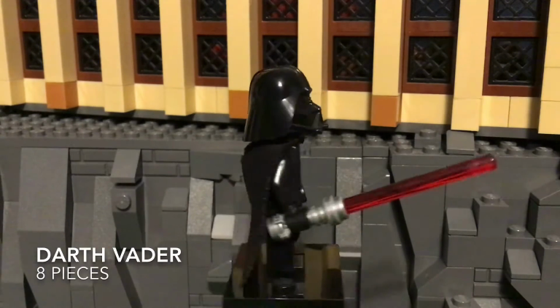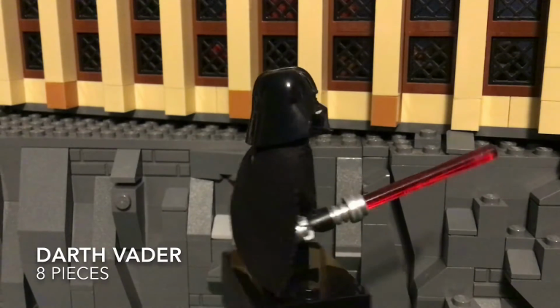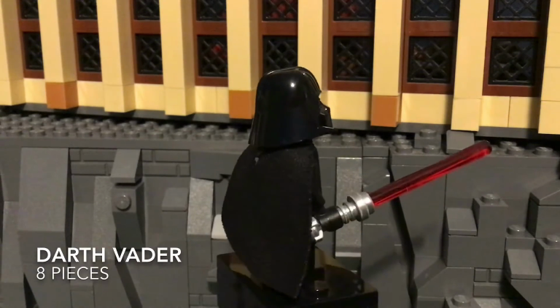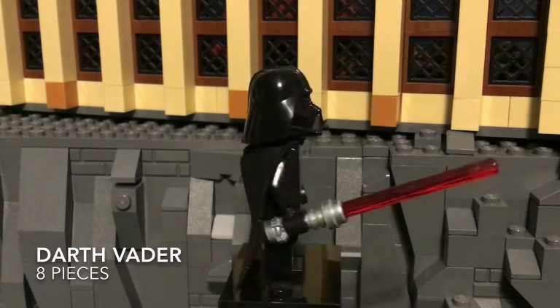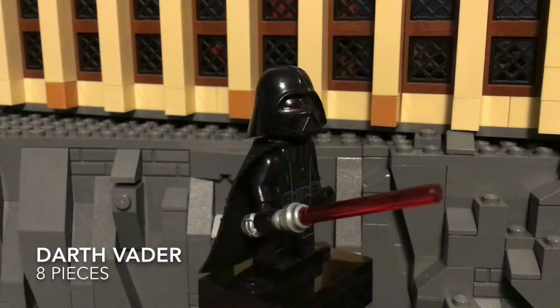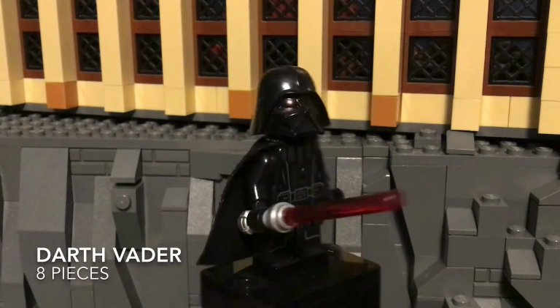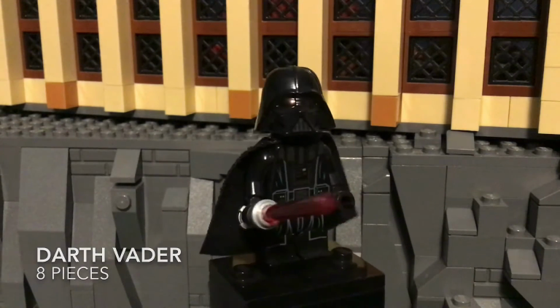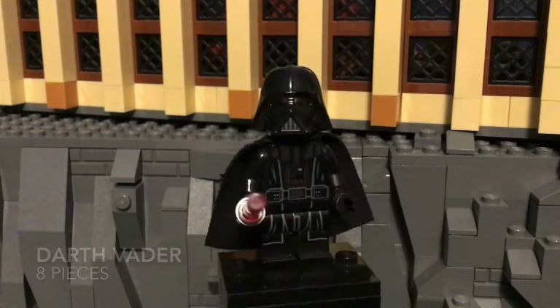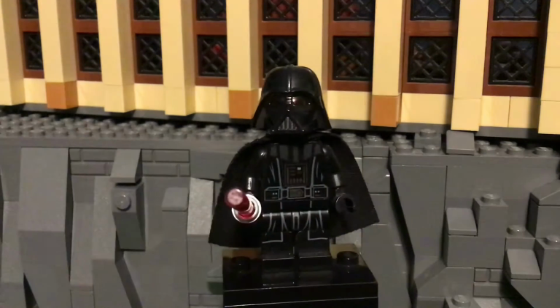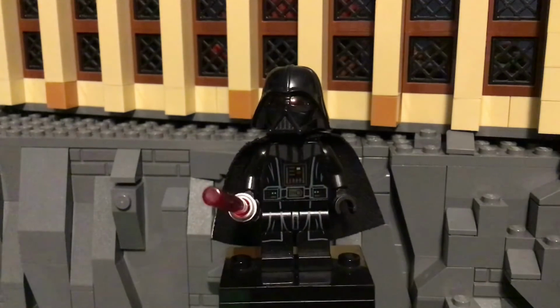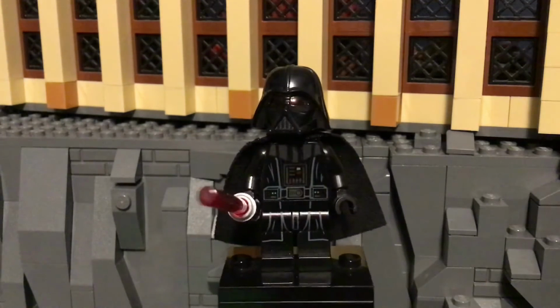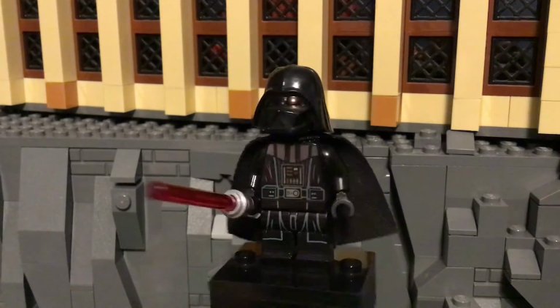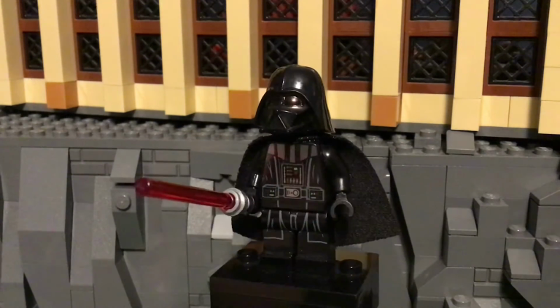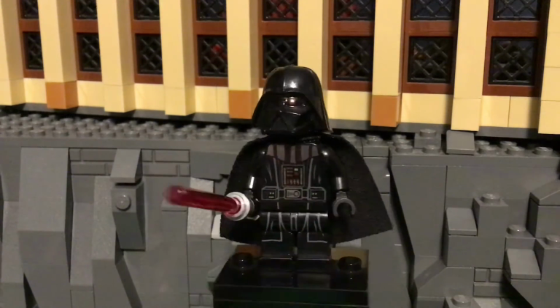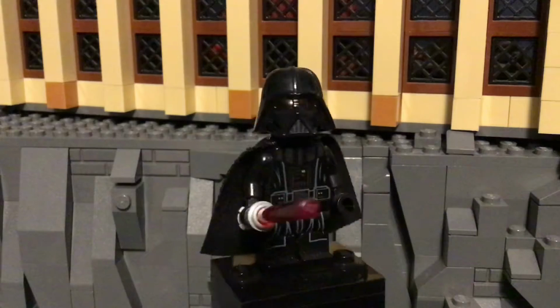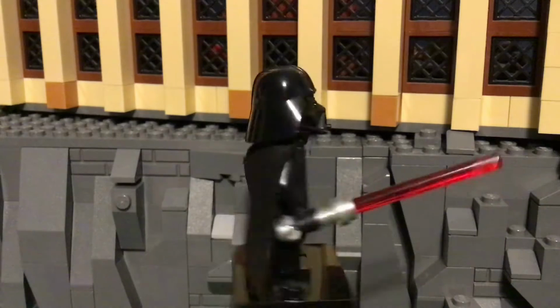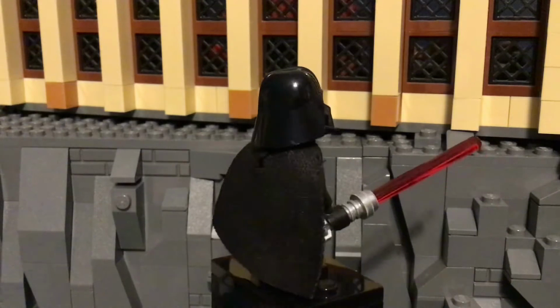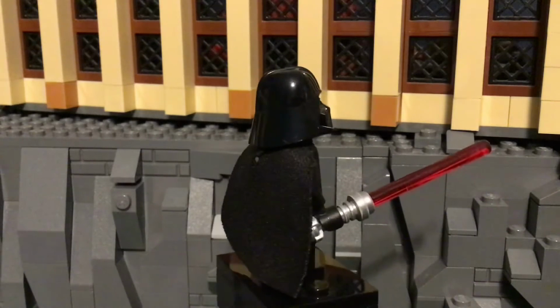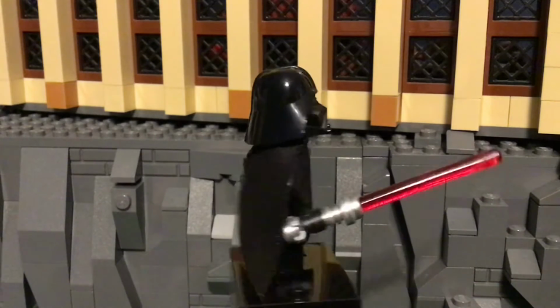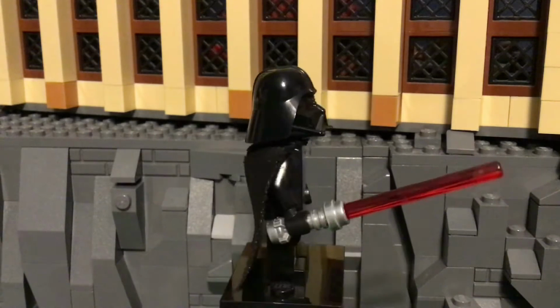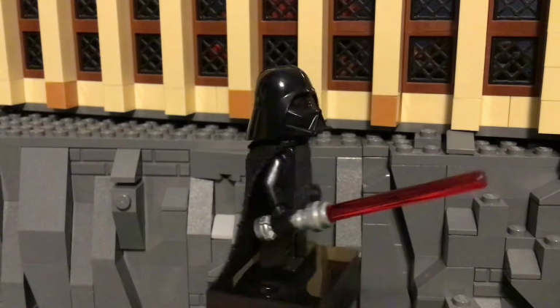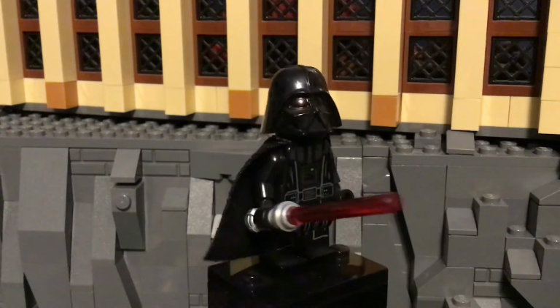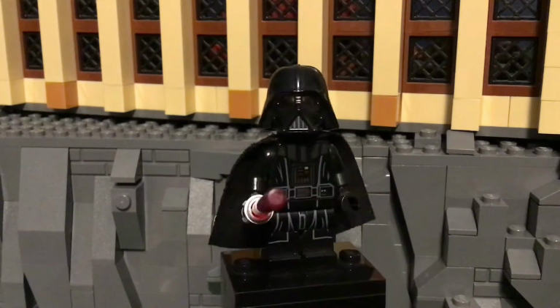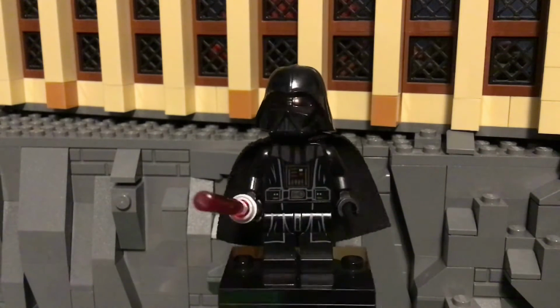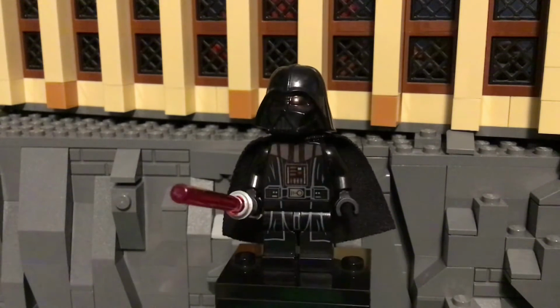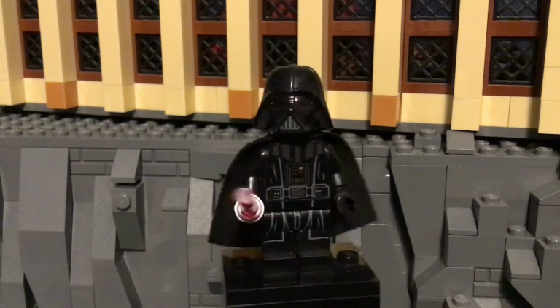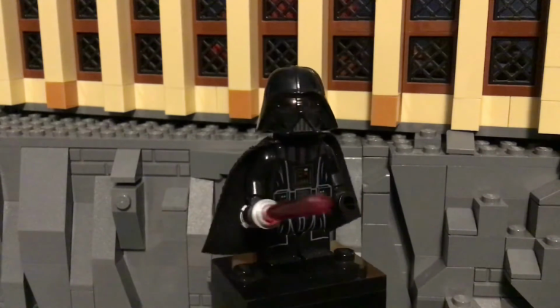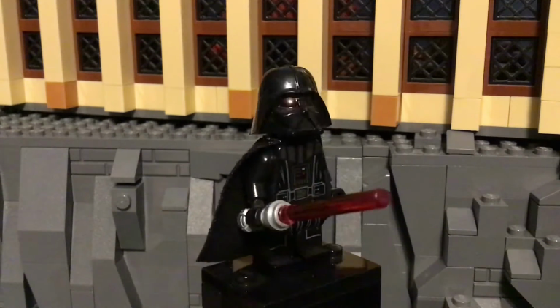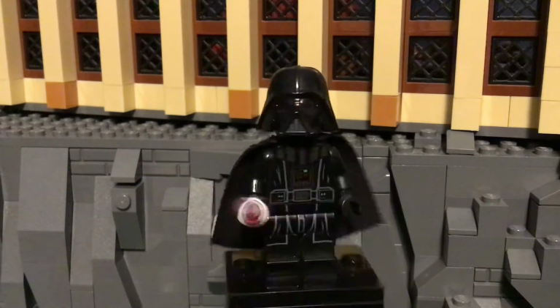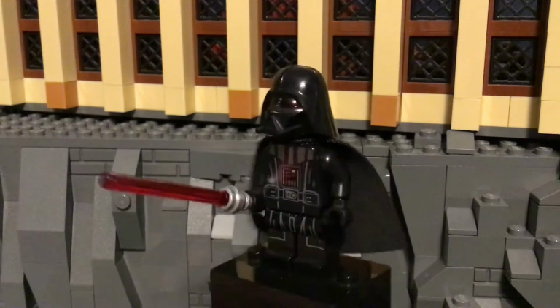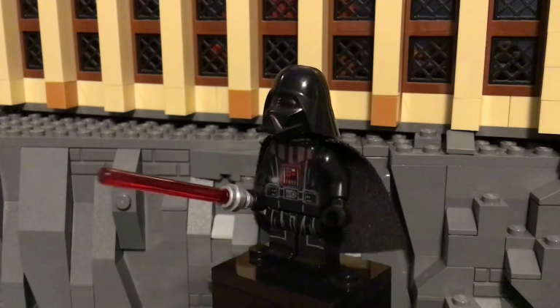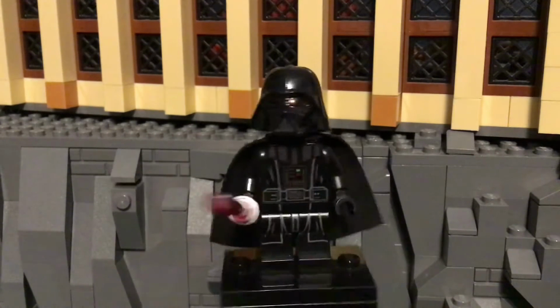So I decided to bring out the most iconic character in all of cinema history, Darth Vader. Yeah, so I'm just going to review this figure.